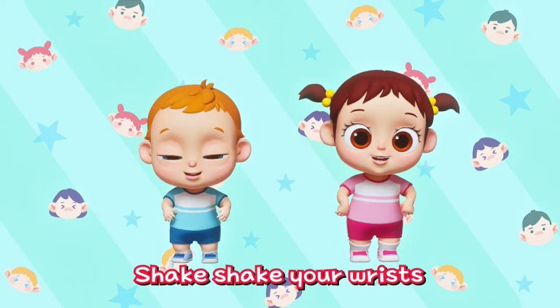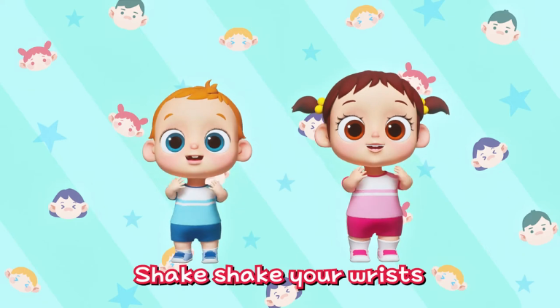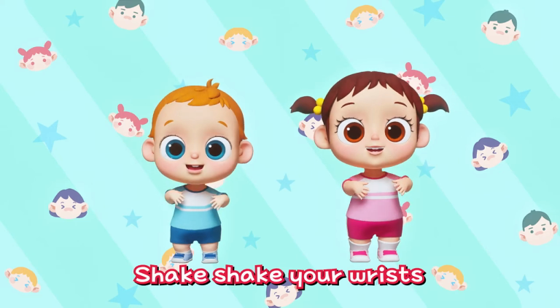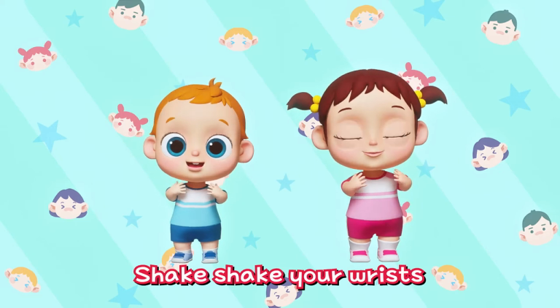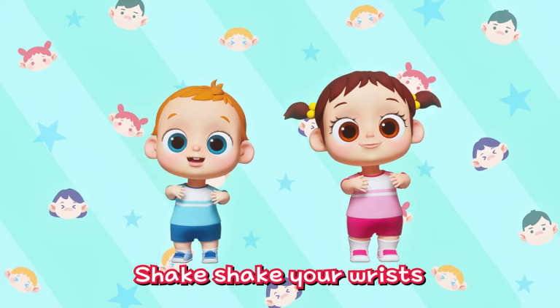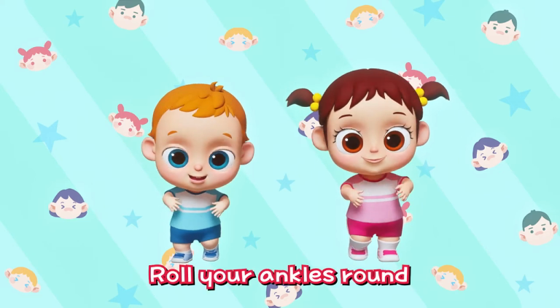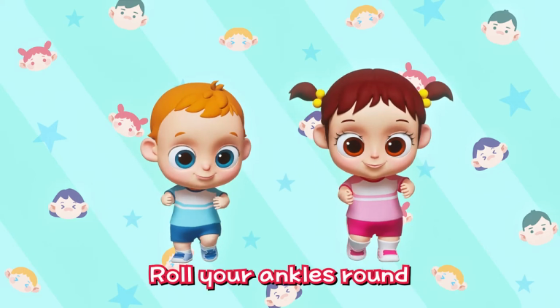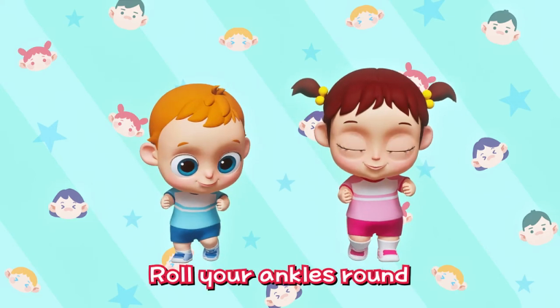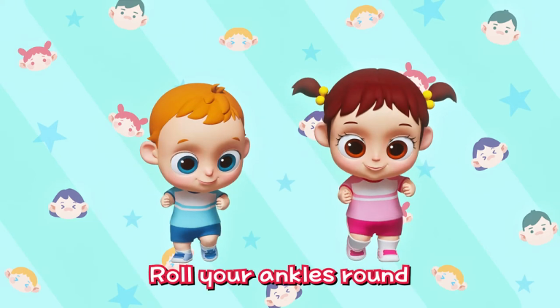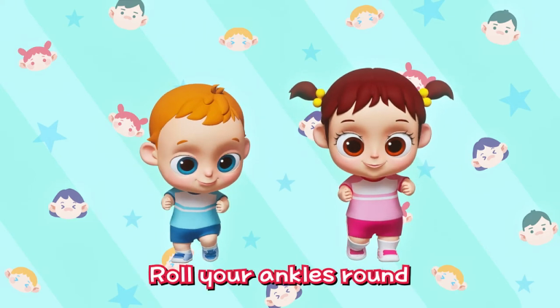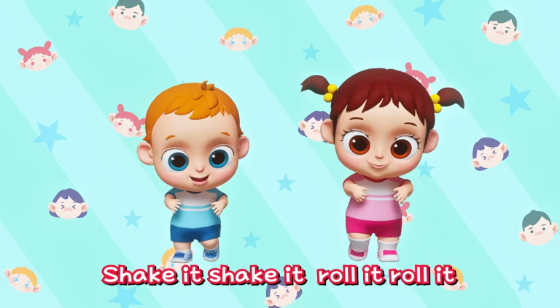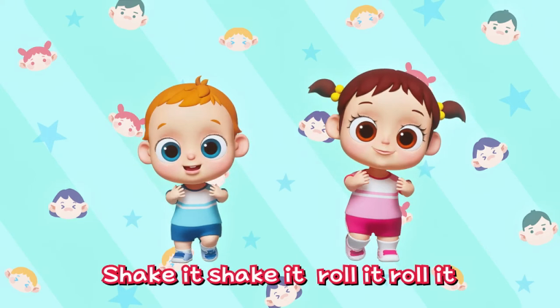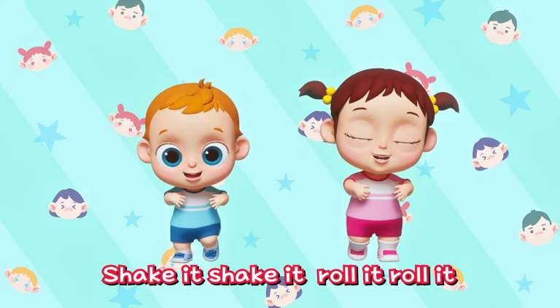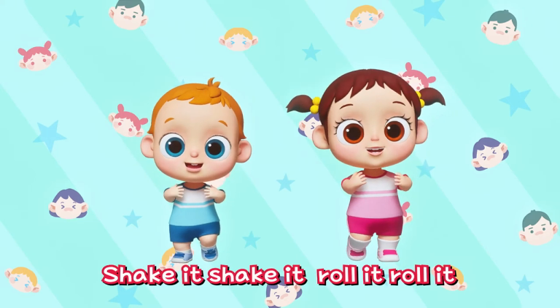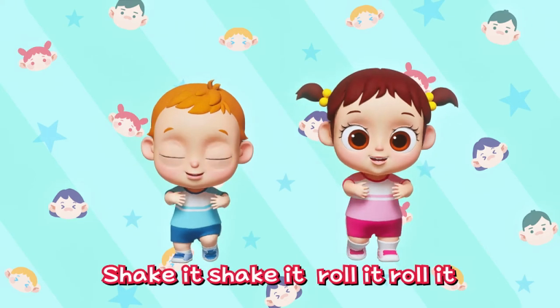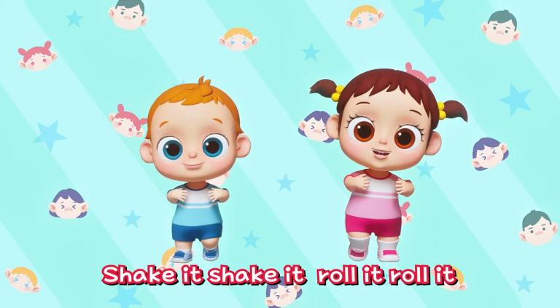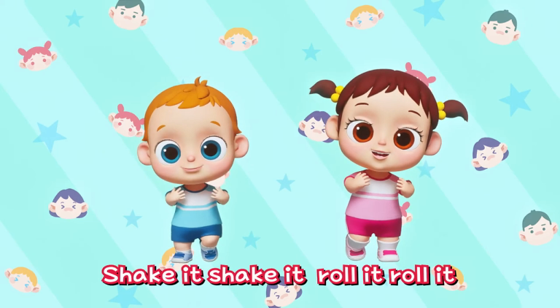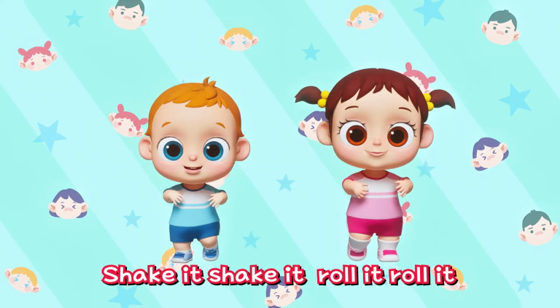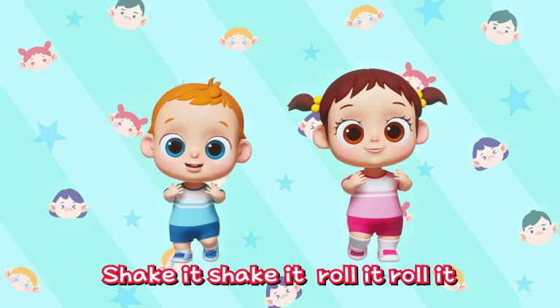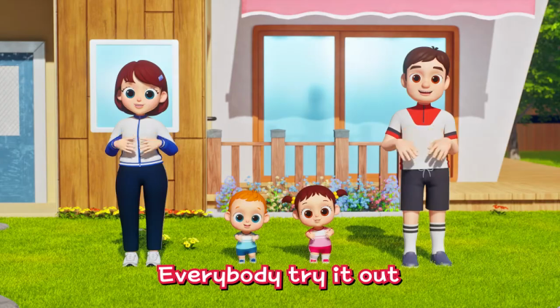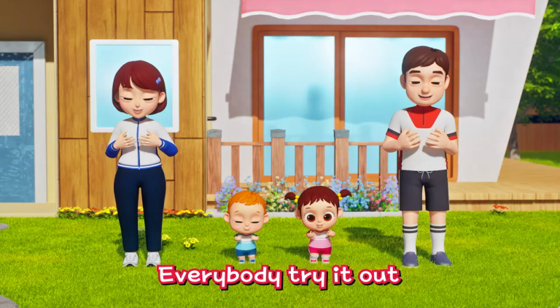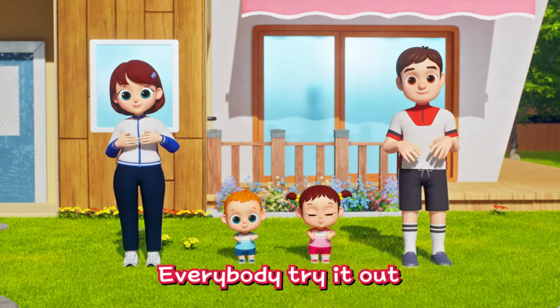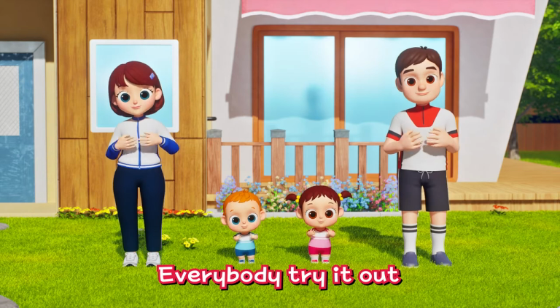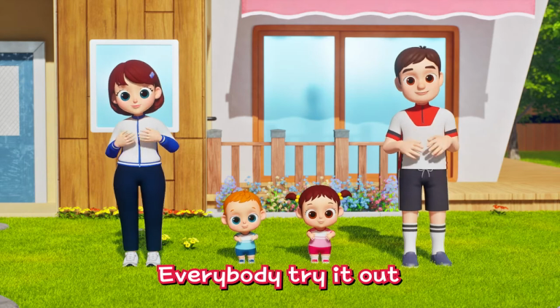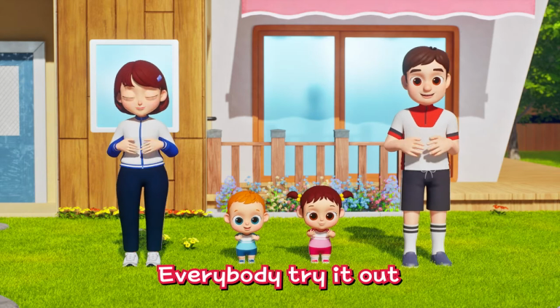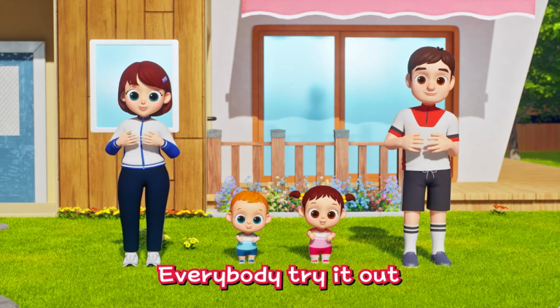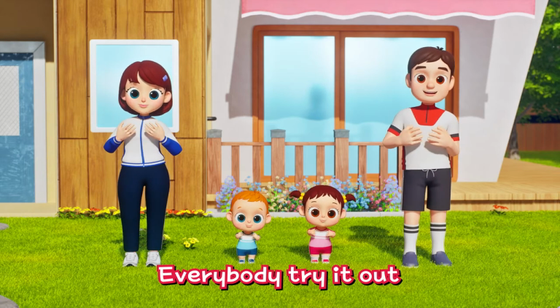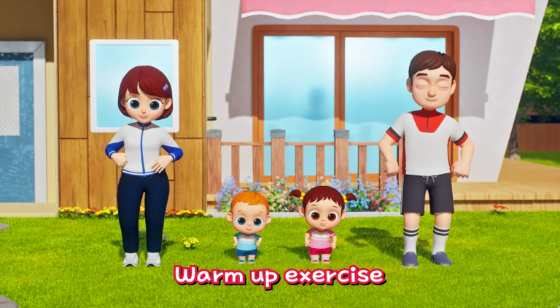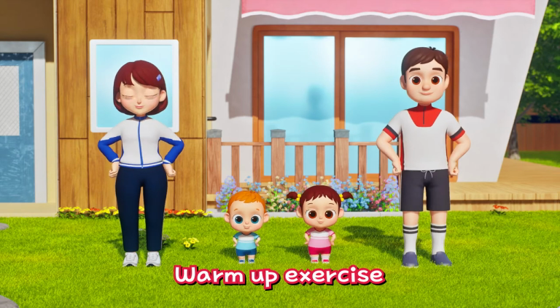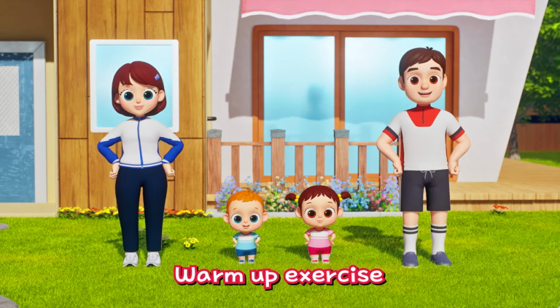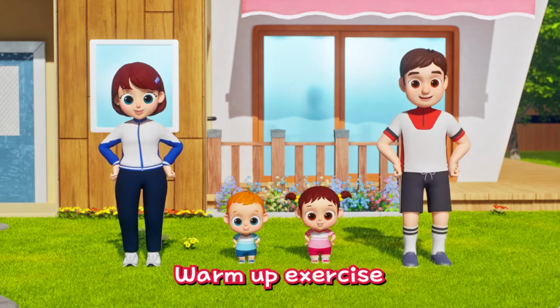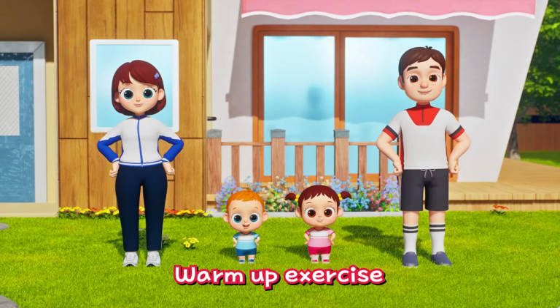Shake, shake your wrist! Roll your ankles round! Shake it, shake it! Roll it, roll it! Everybody try it out! Warm up exercise!